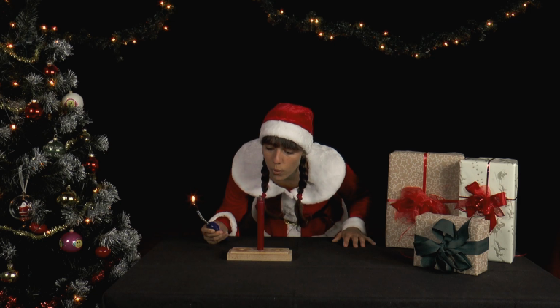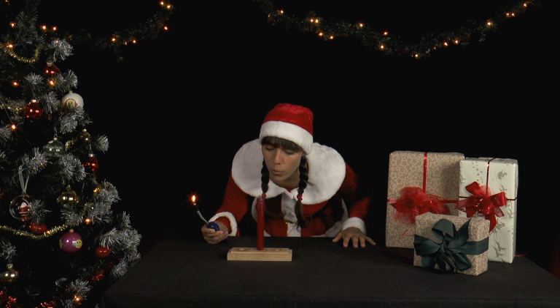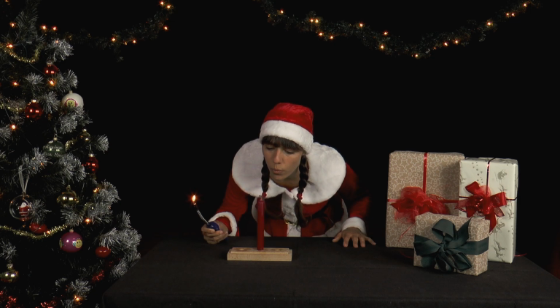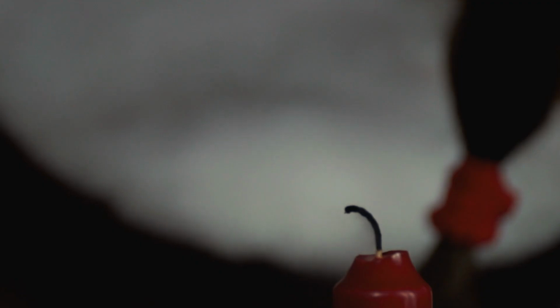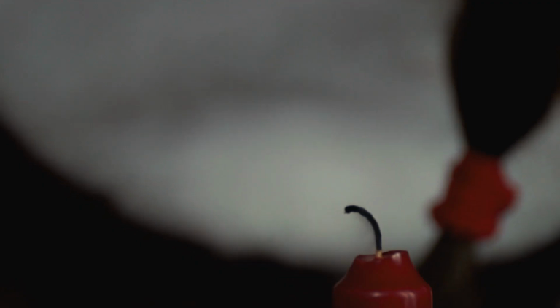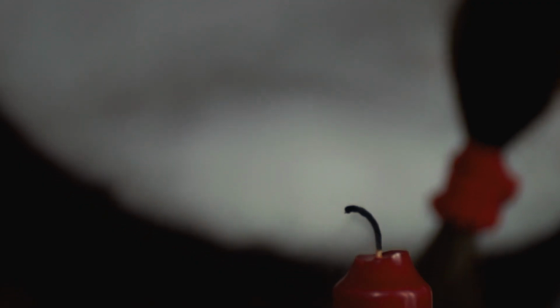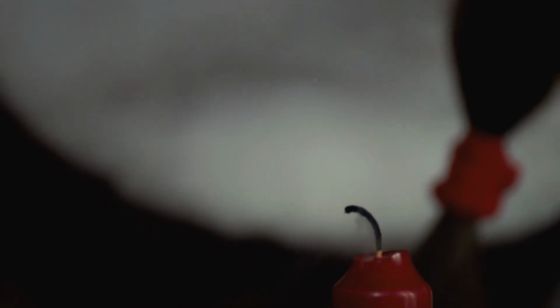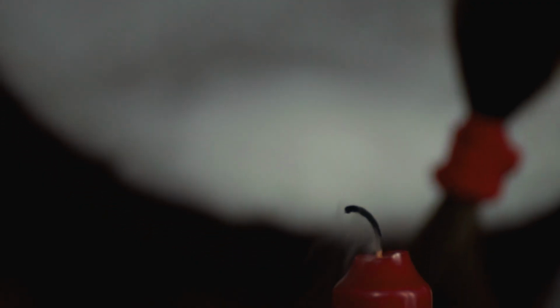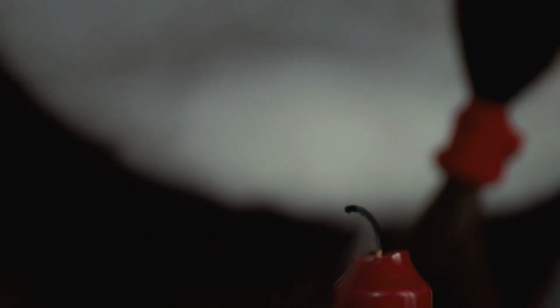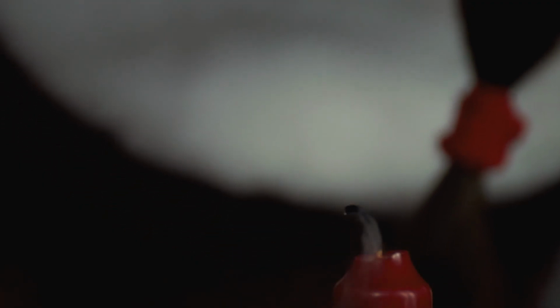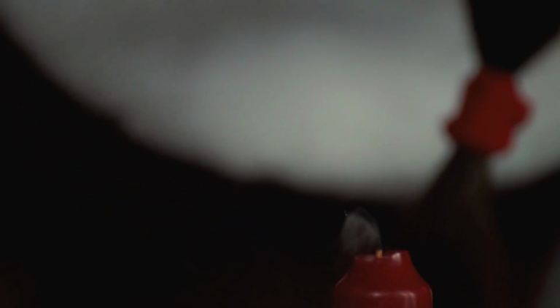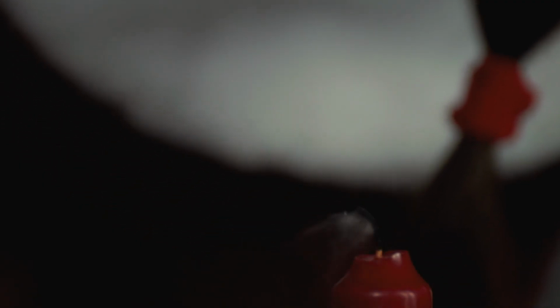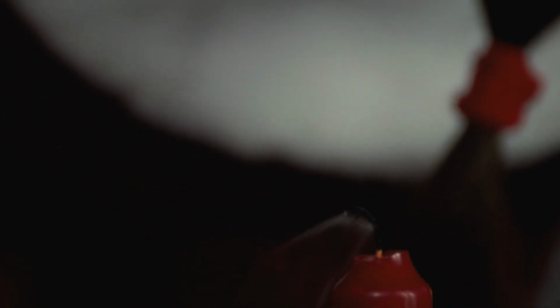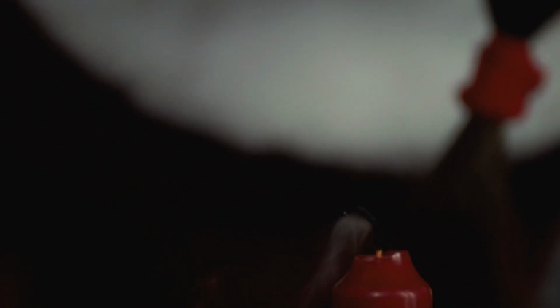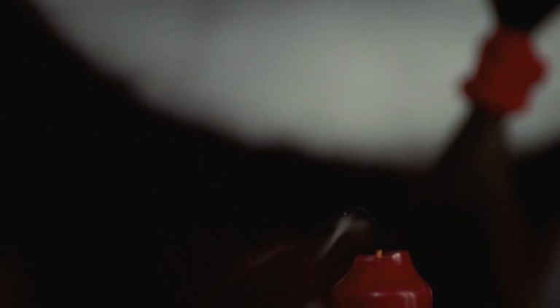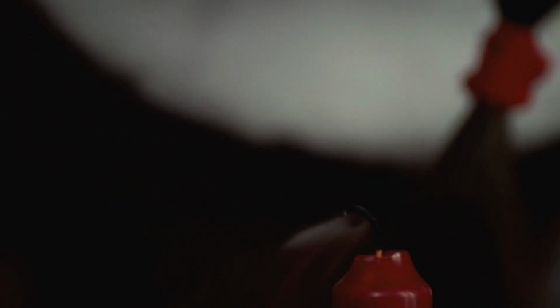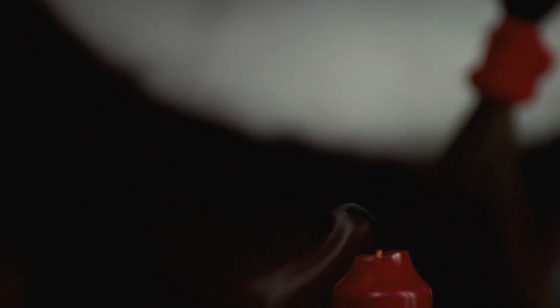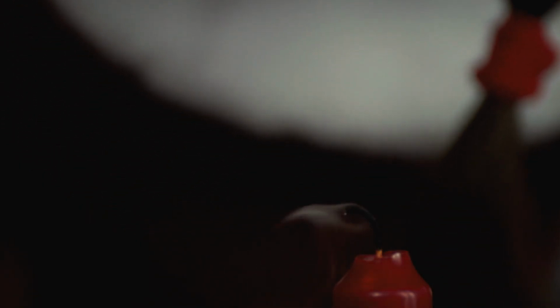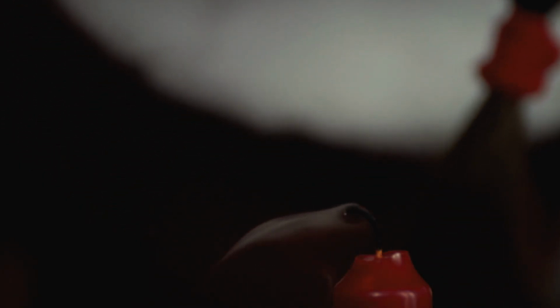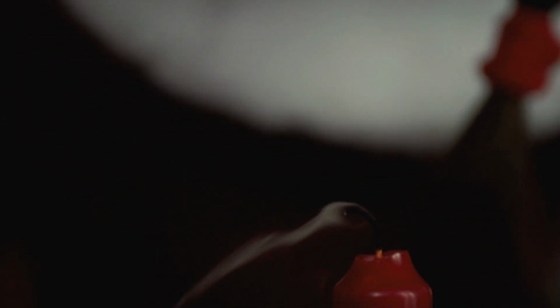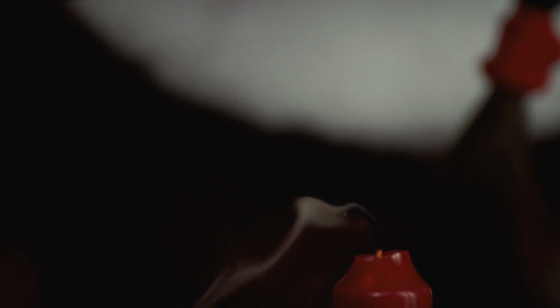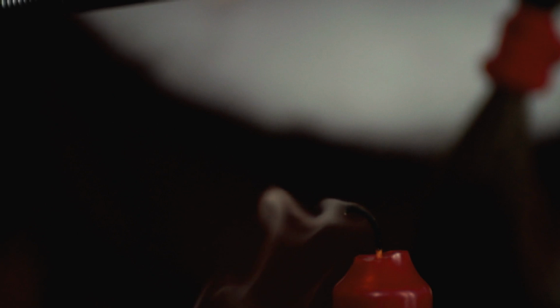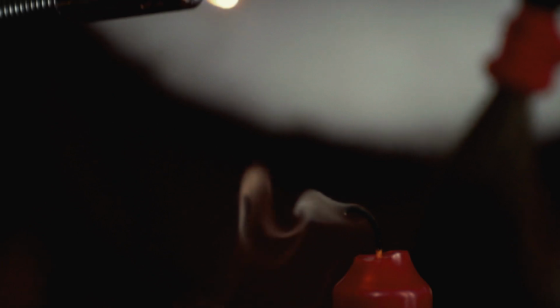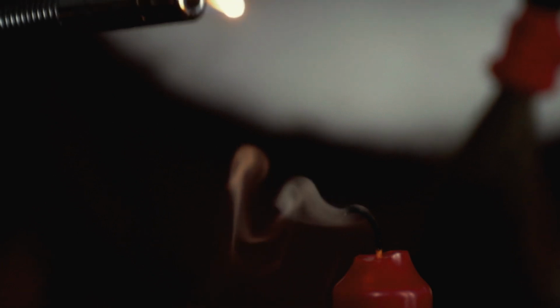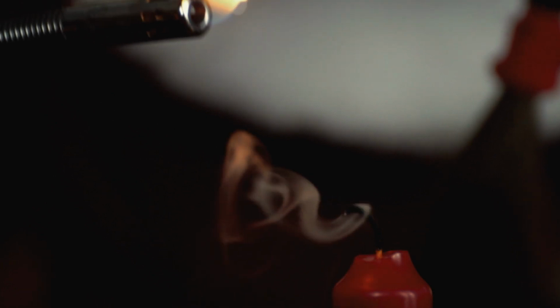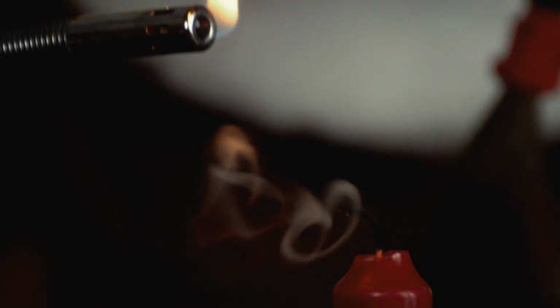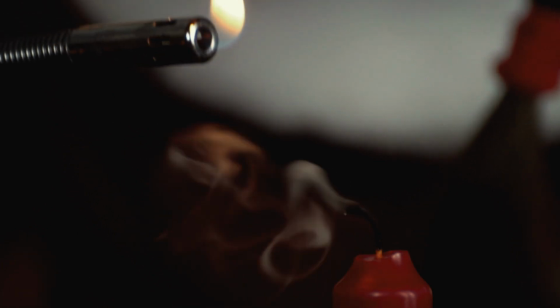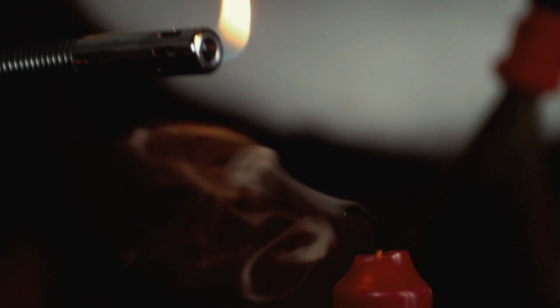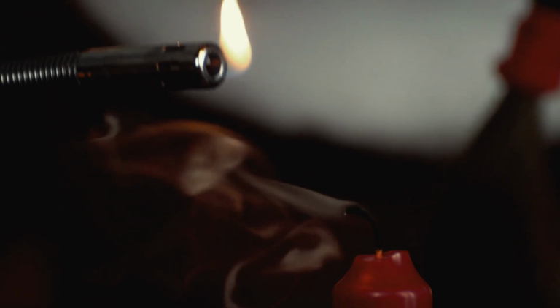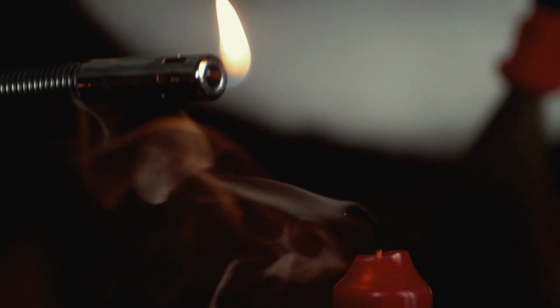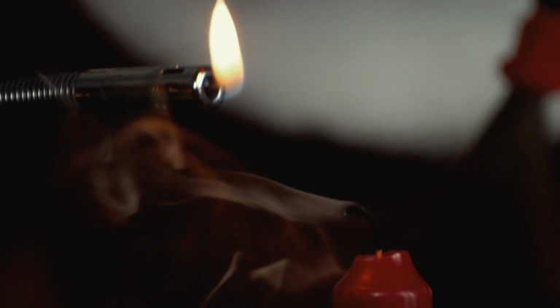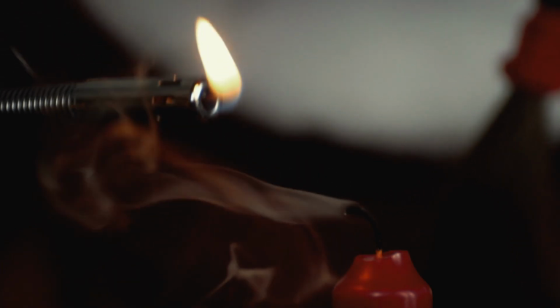One or two seconds later, Mrs. Santa wants to light the candle again from diagonally above. What happens?